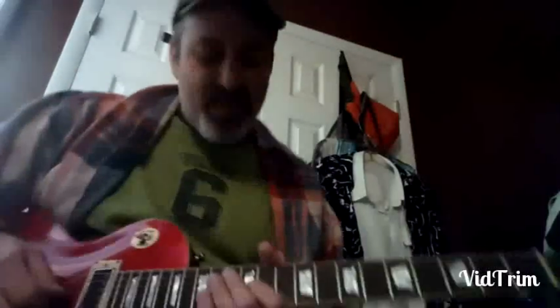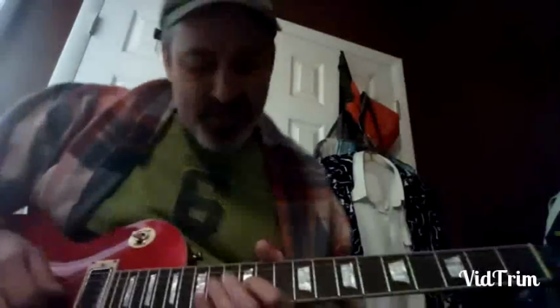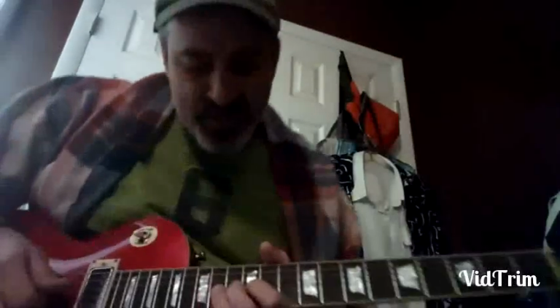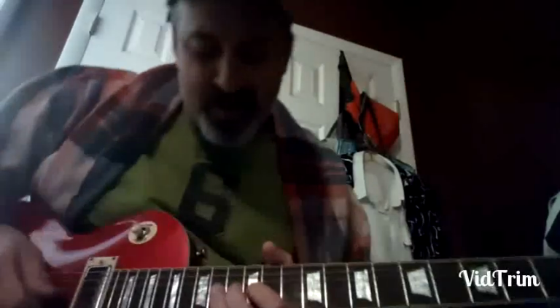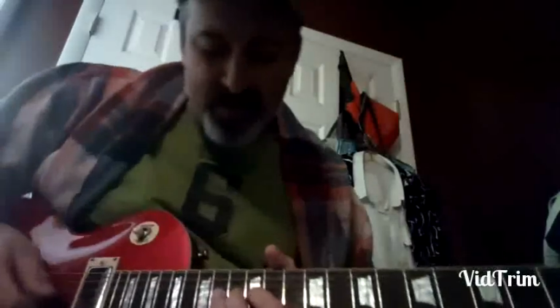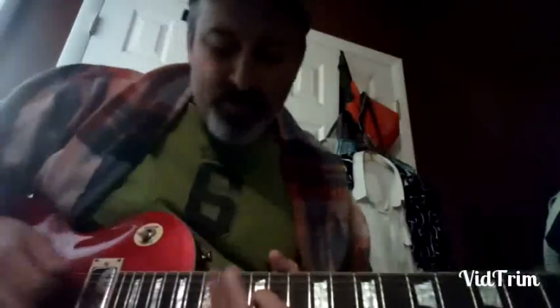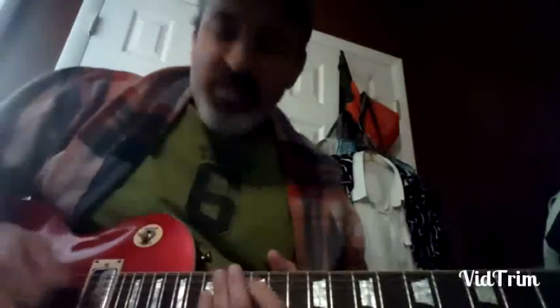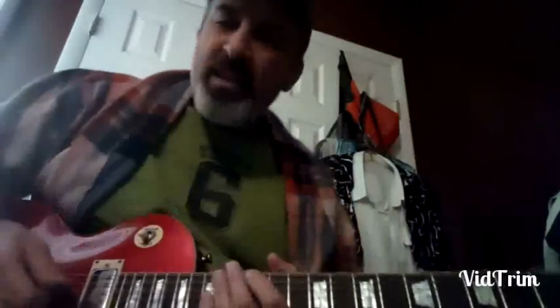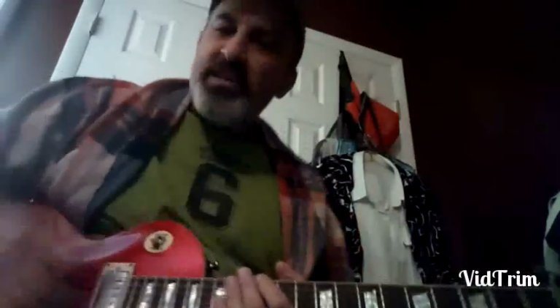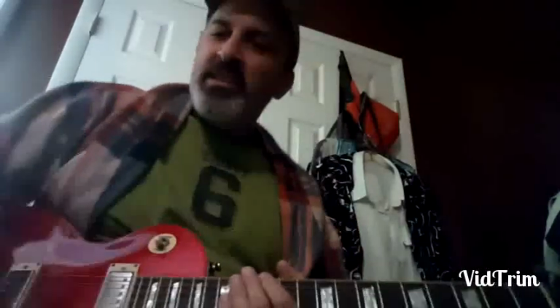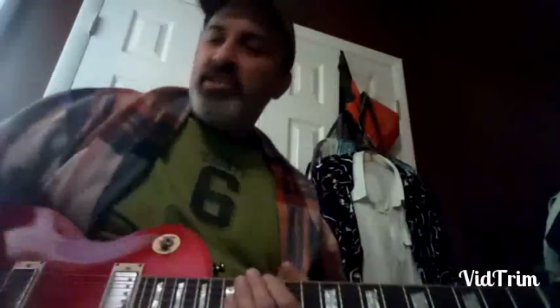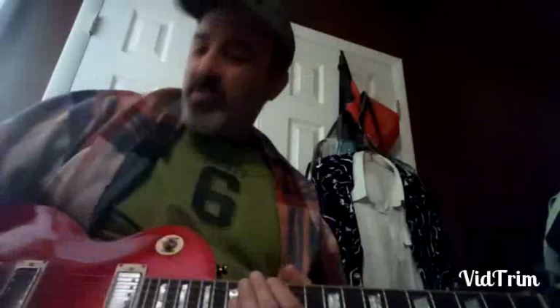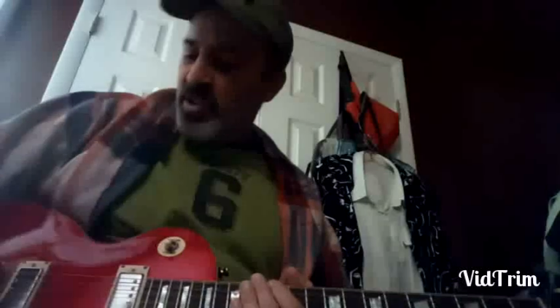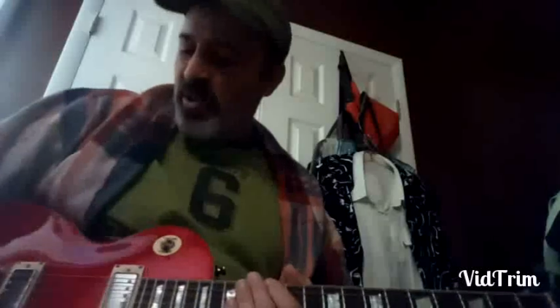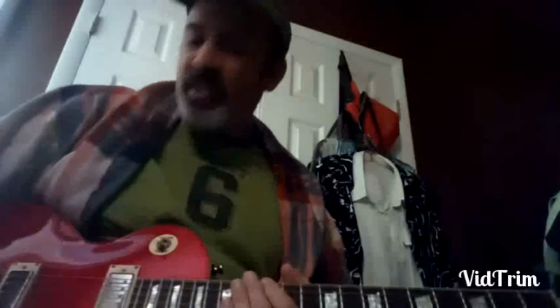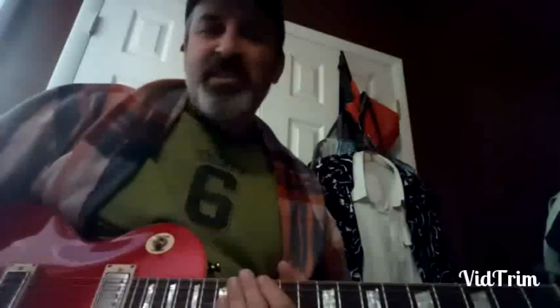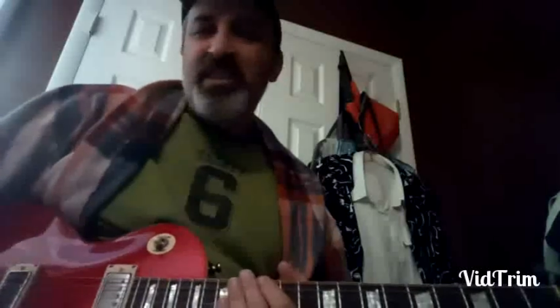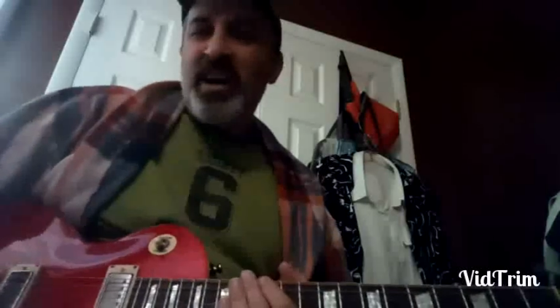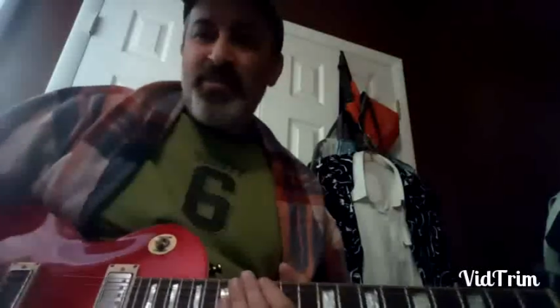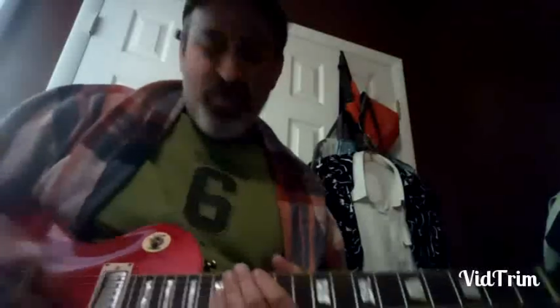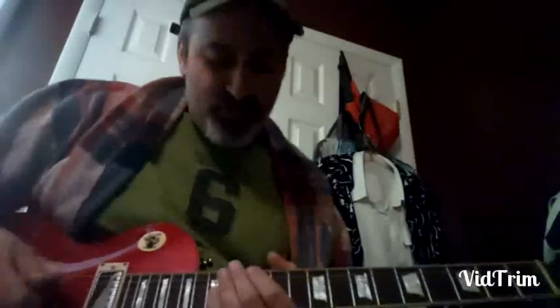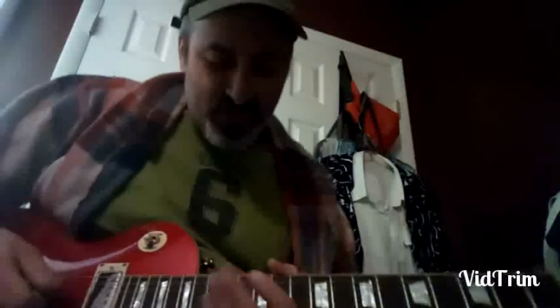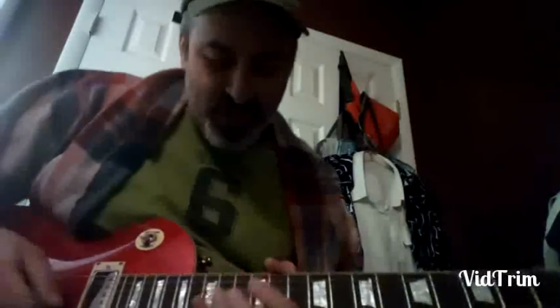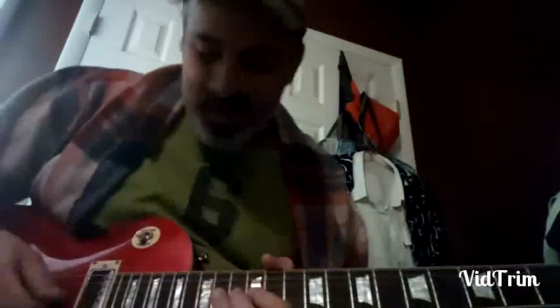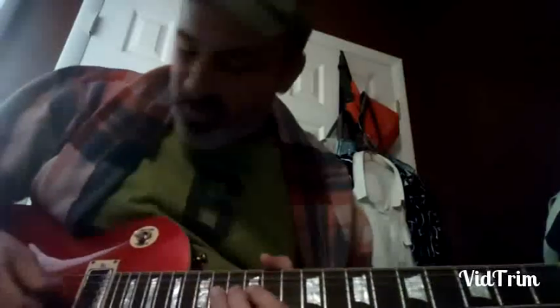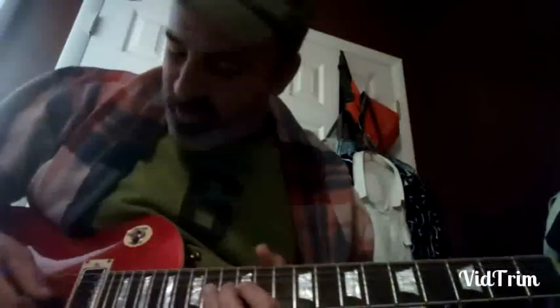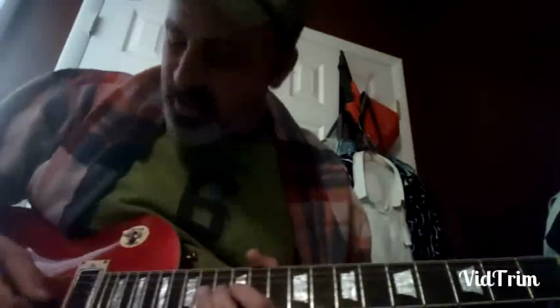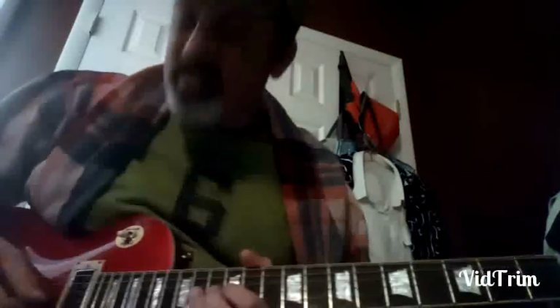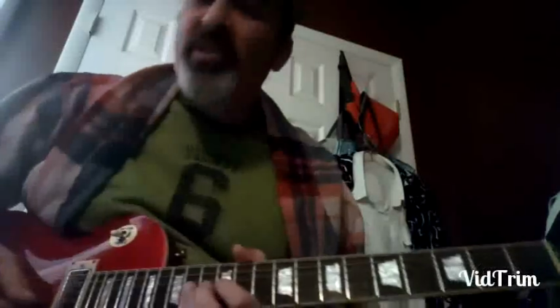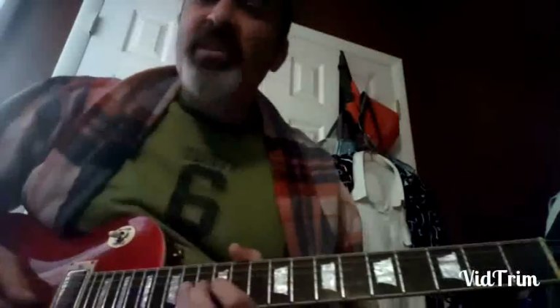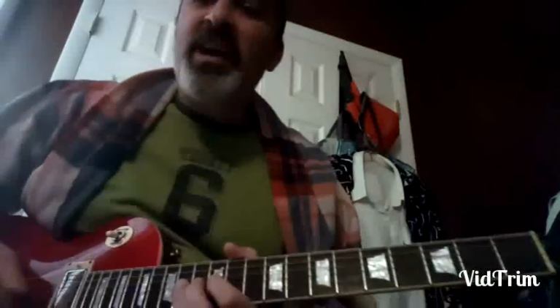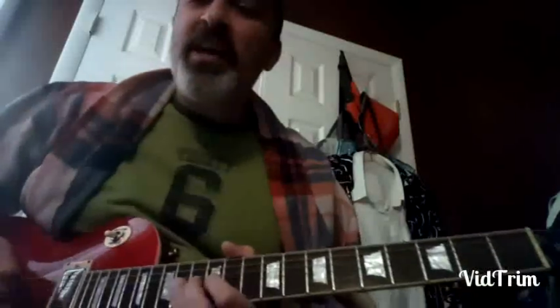Two more roots and then we end on the minor third. This is Jimmy Dawkins' stock moves — he uses these all the time.